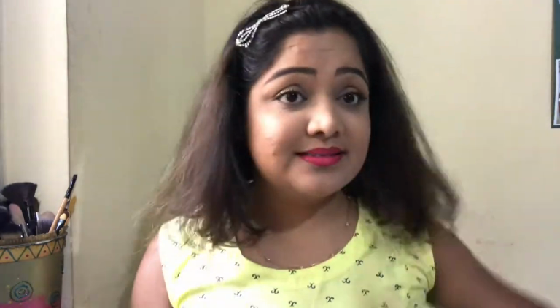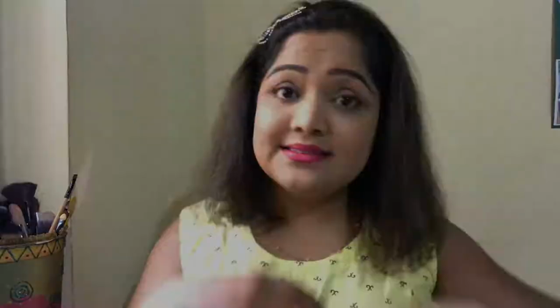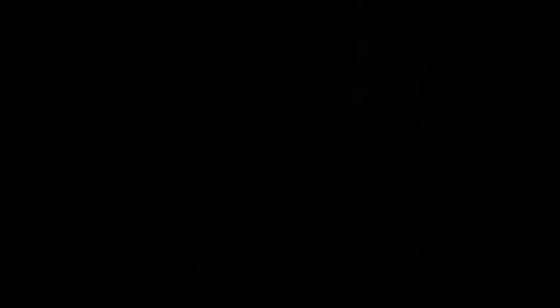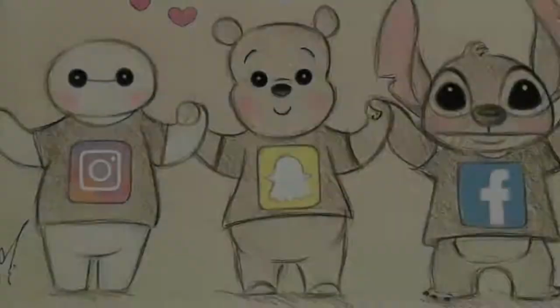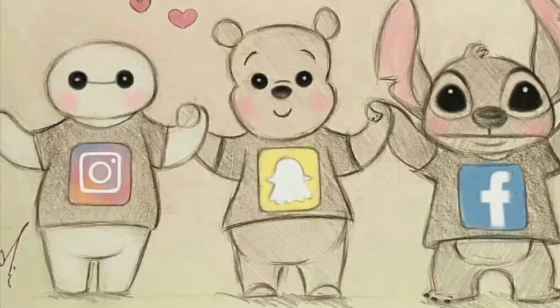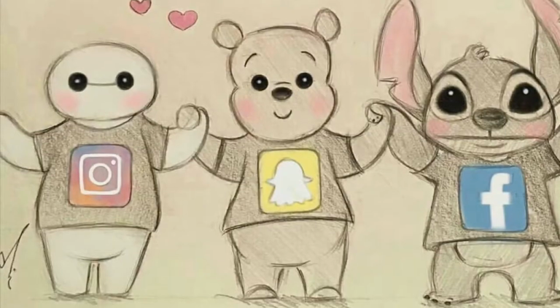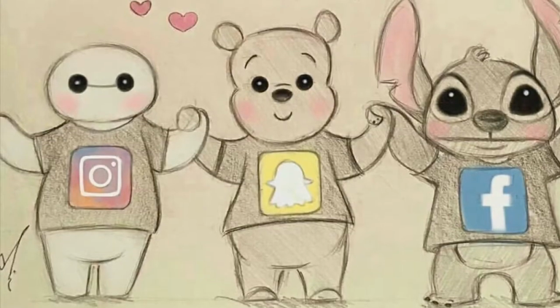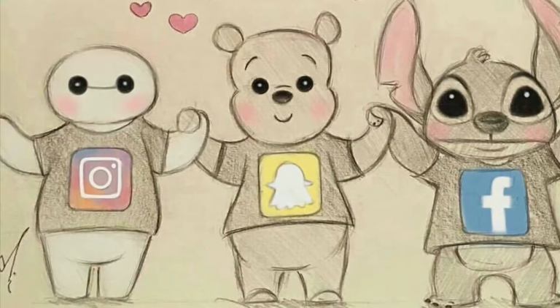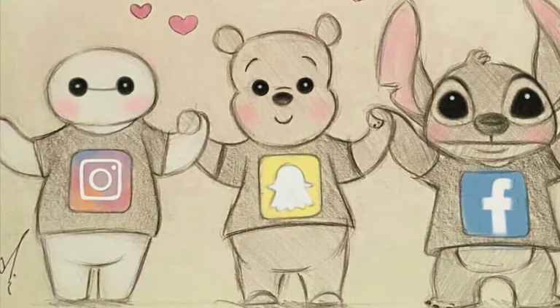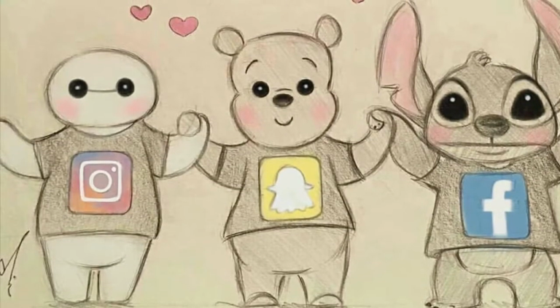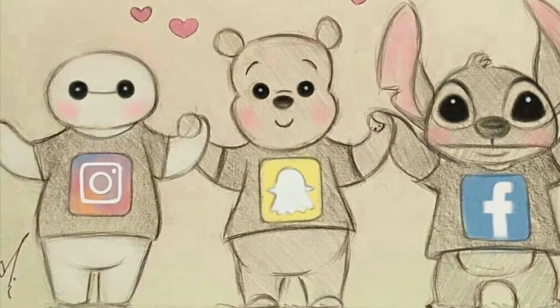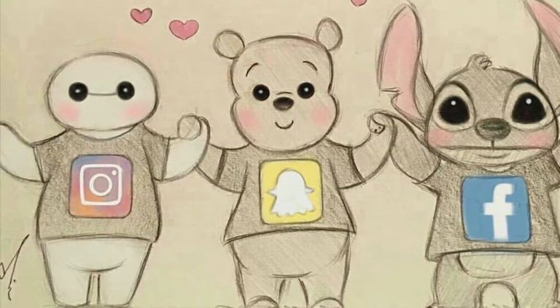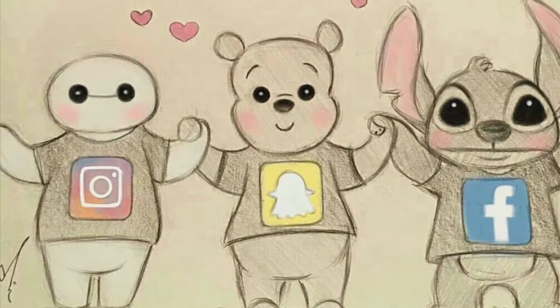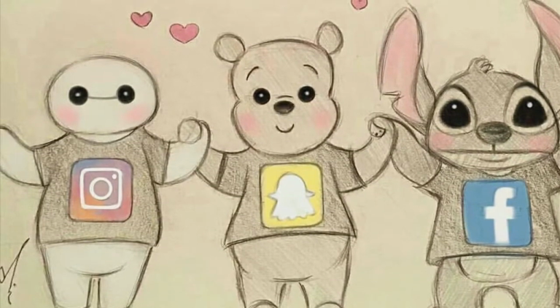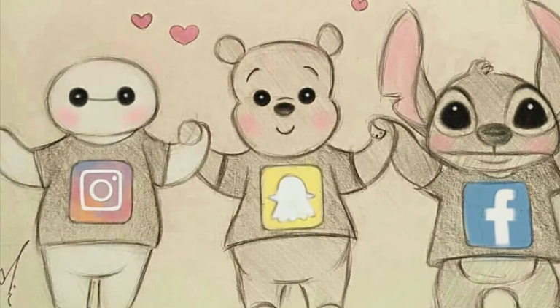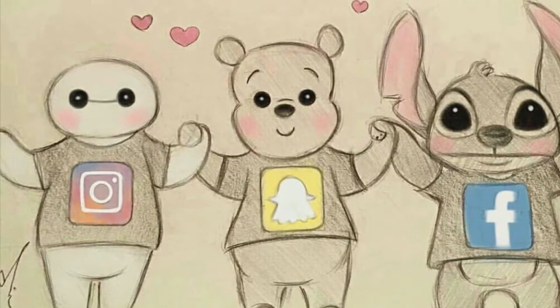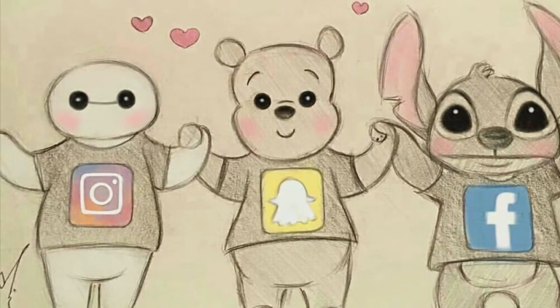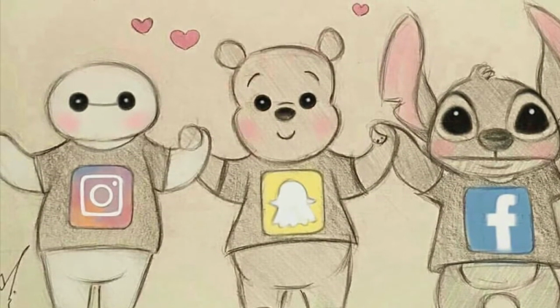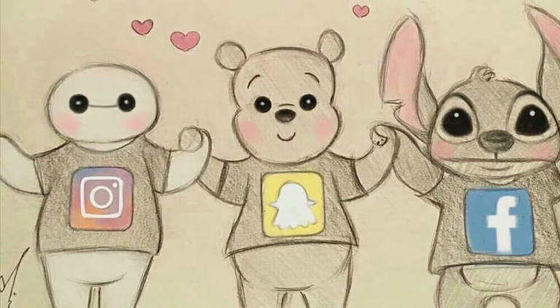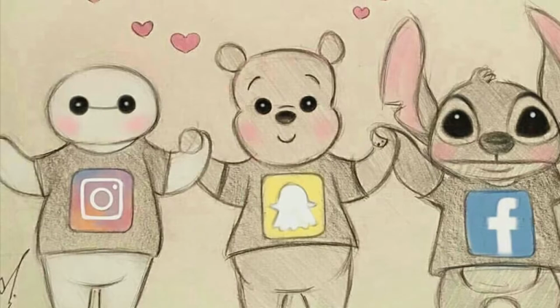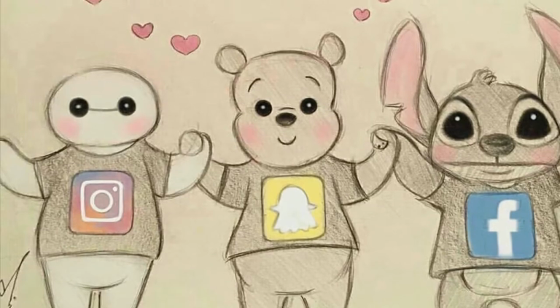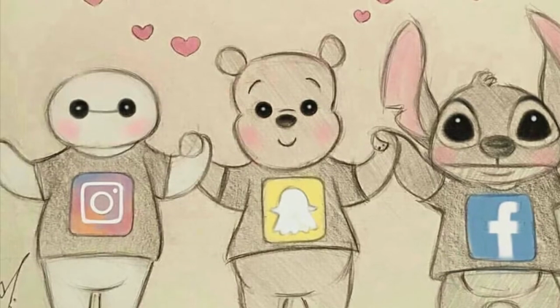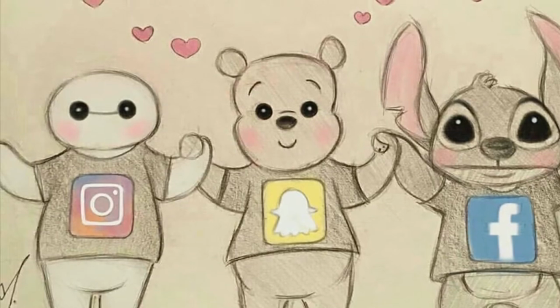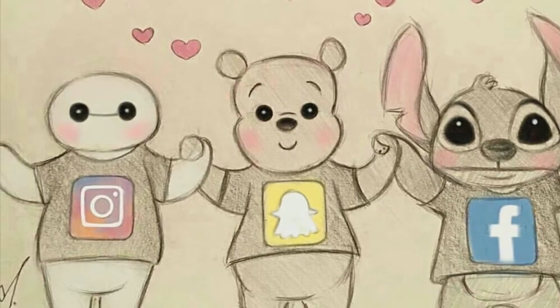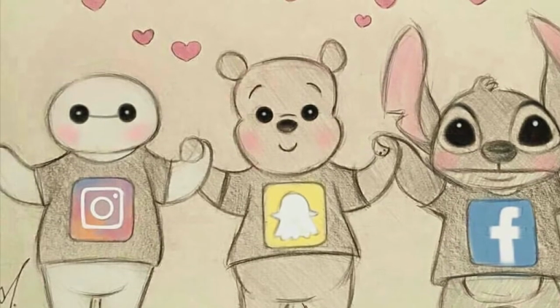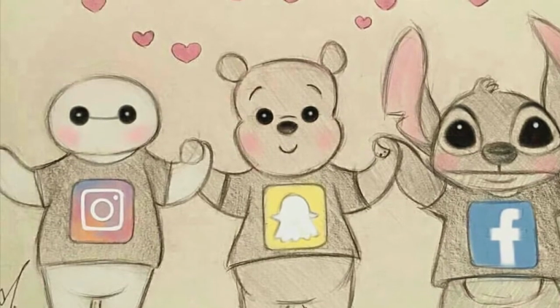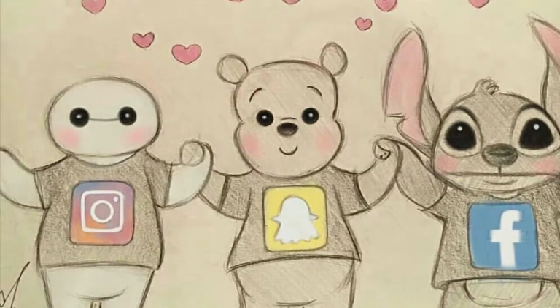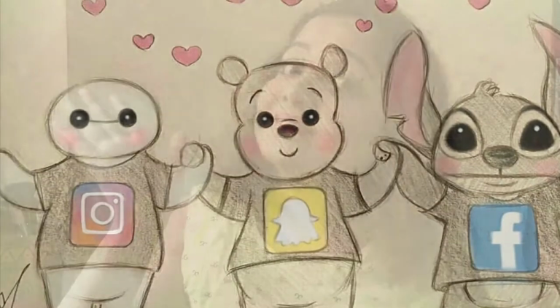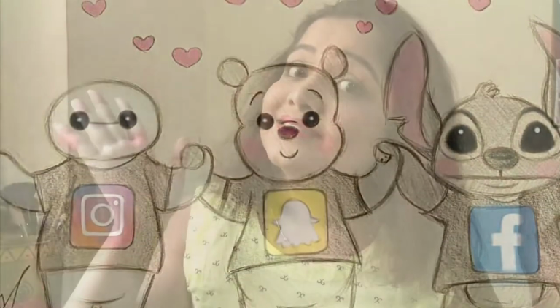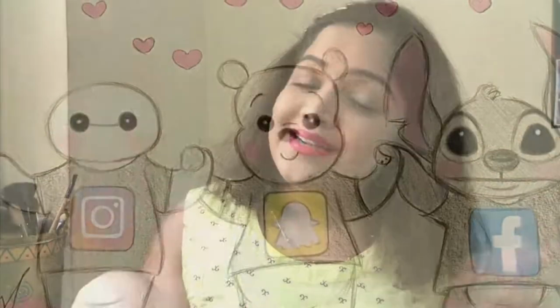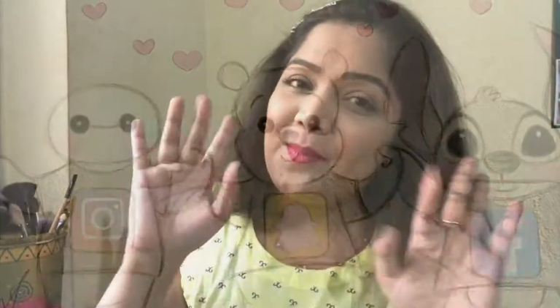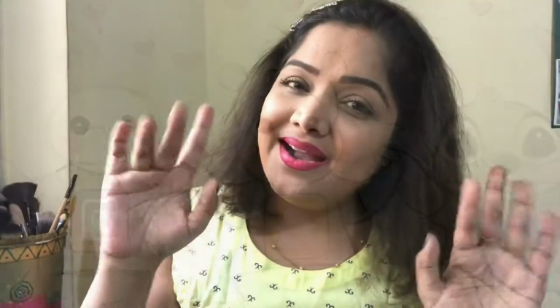Let's be friends on Instagram, Snapchat, Facebook — I am Jabeen Sarang everywhere. Bye!